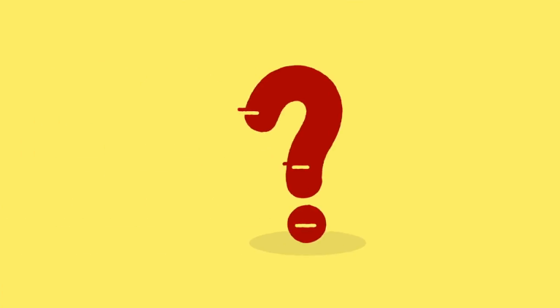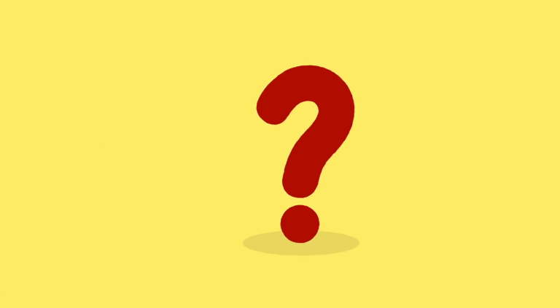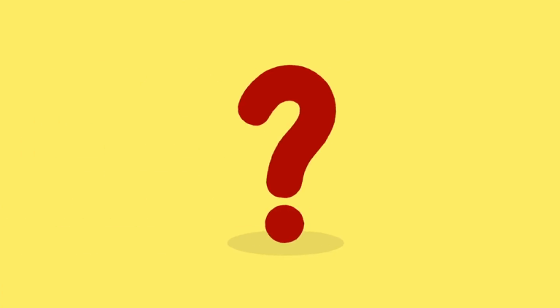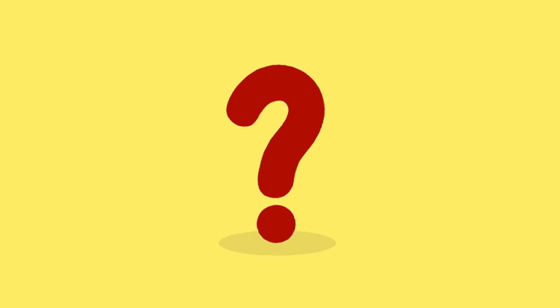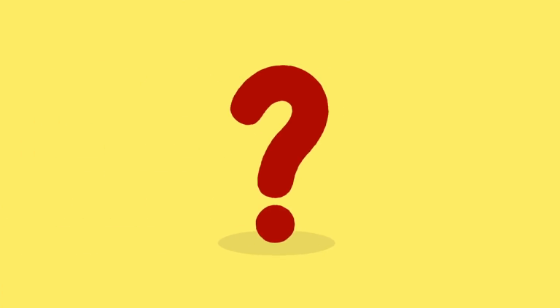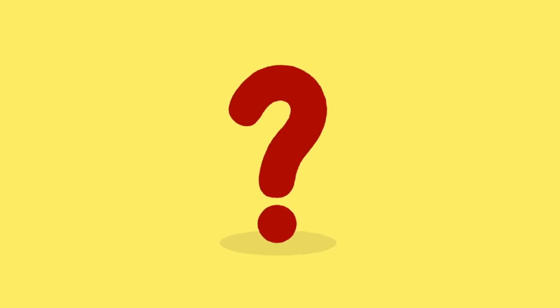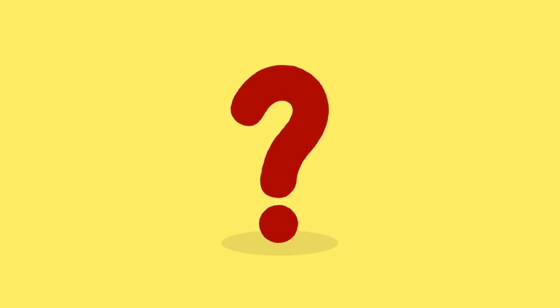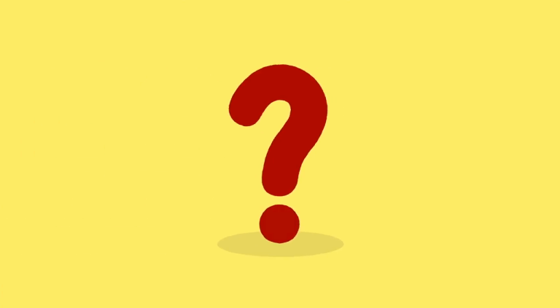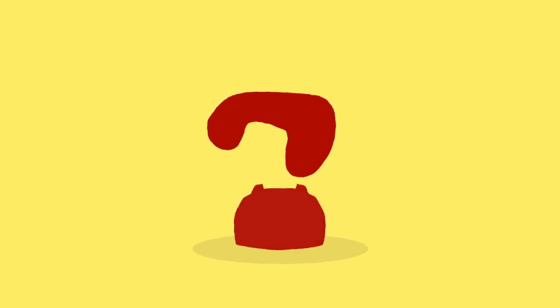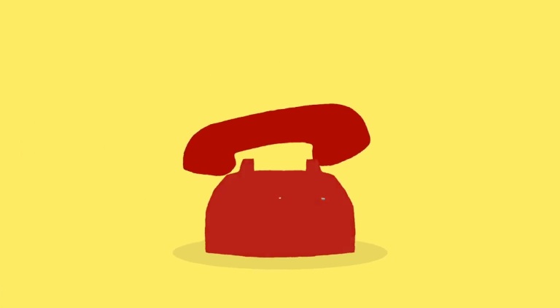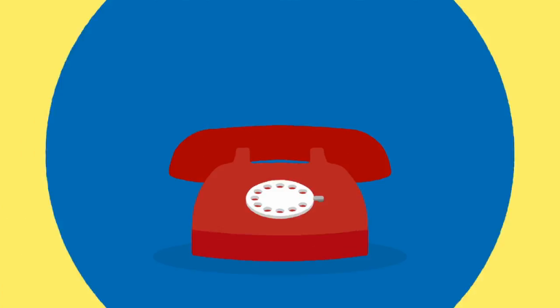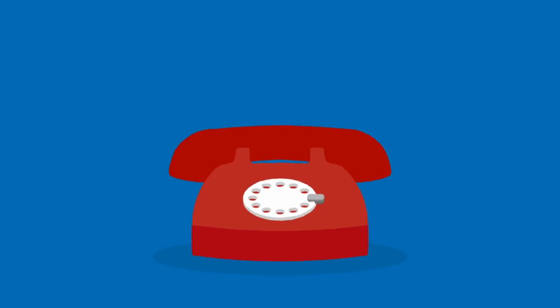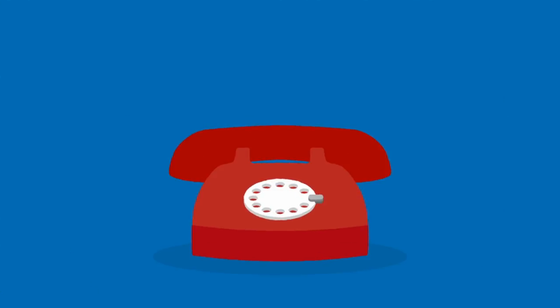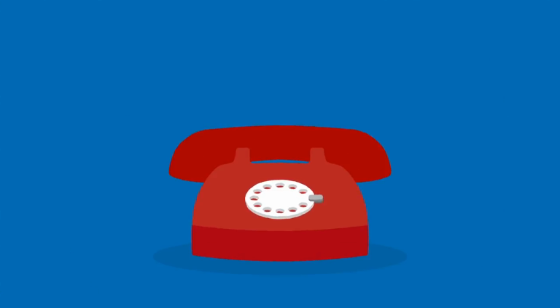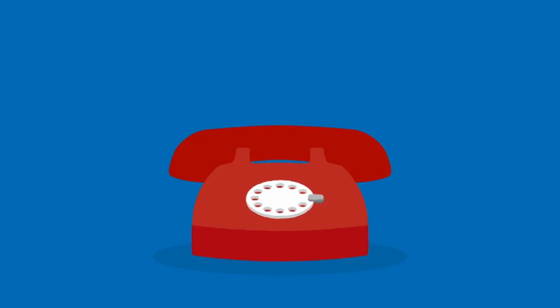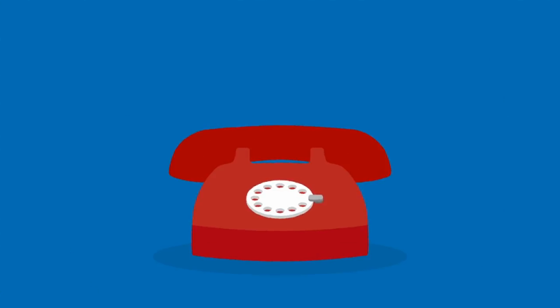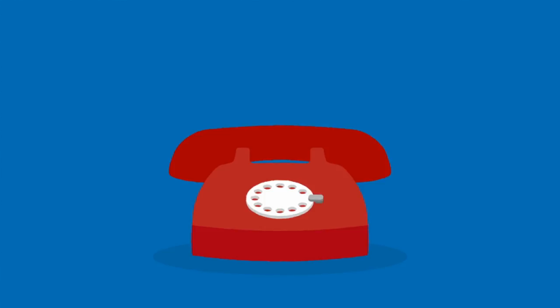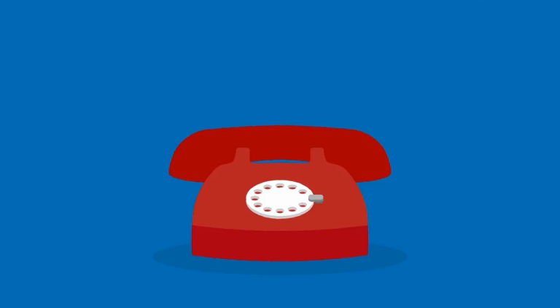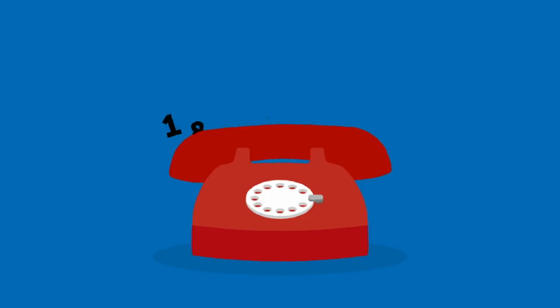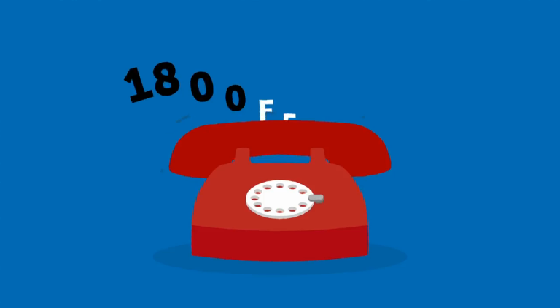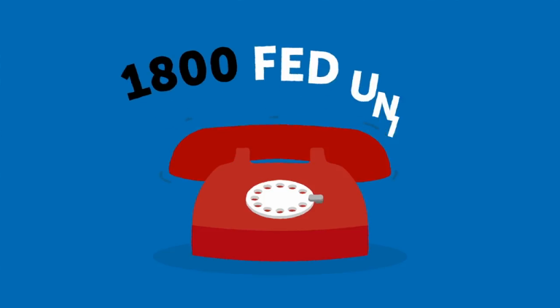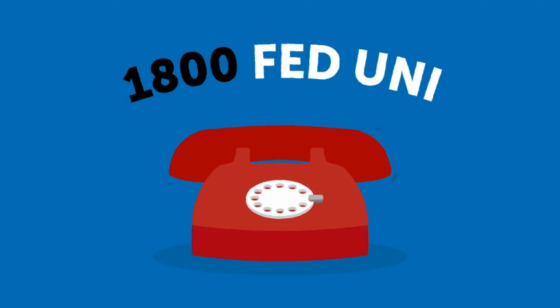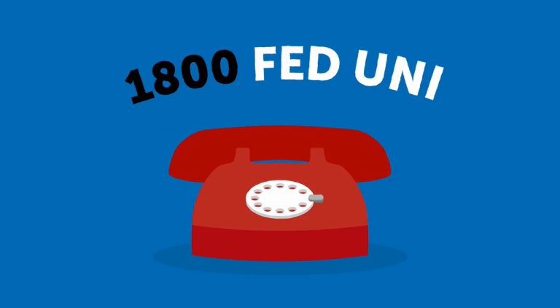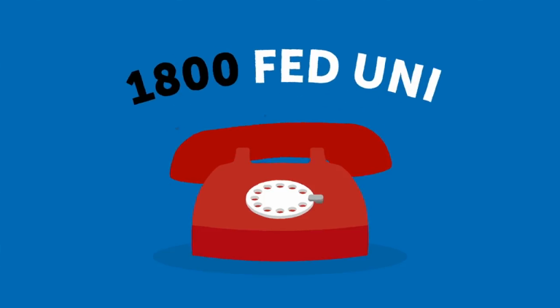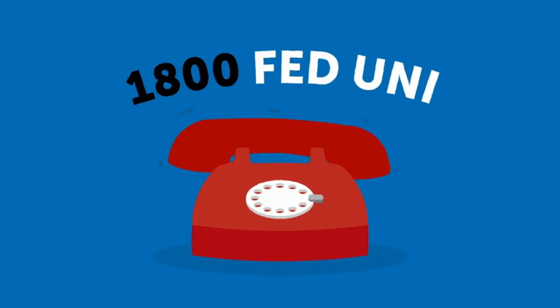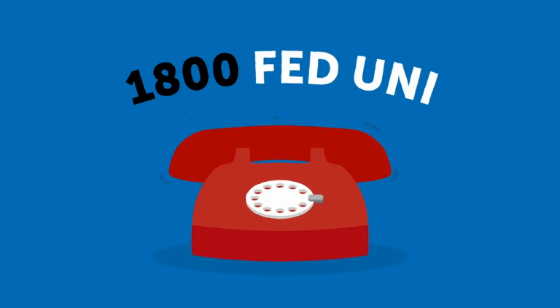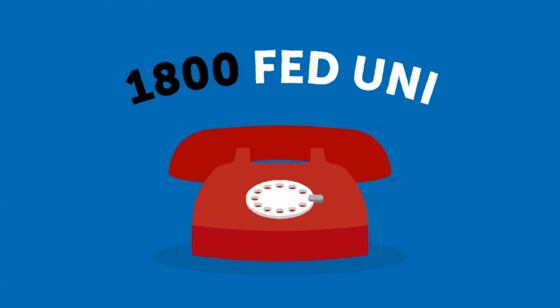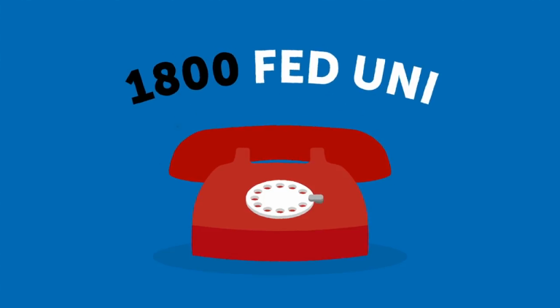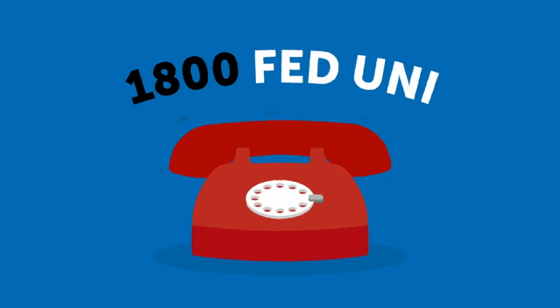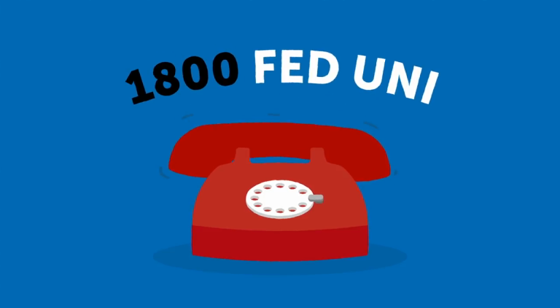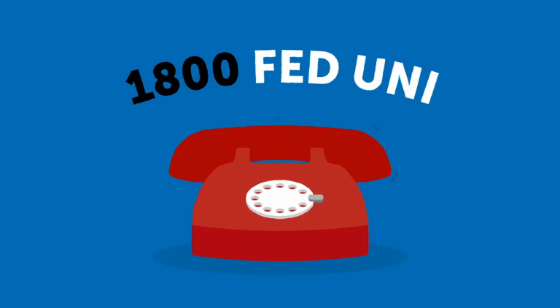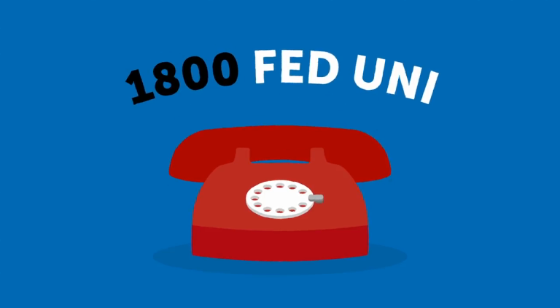And if you need assistance, we're only a phone call away. Call us on 1800 FedUni for more info.